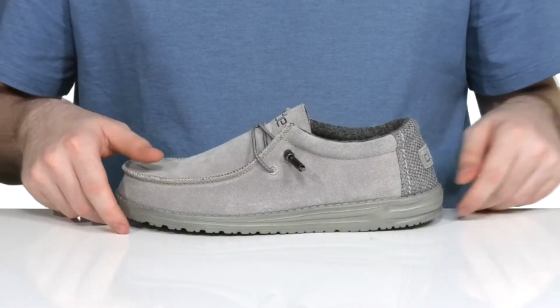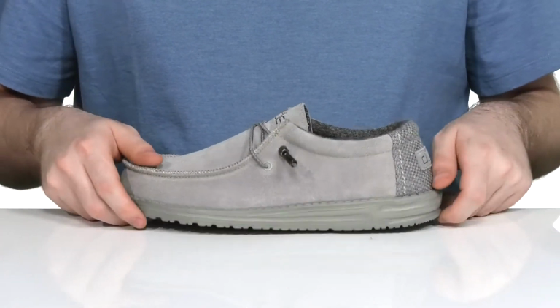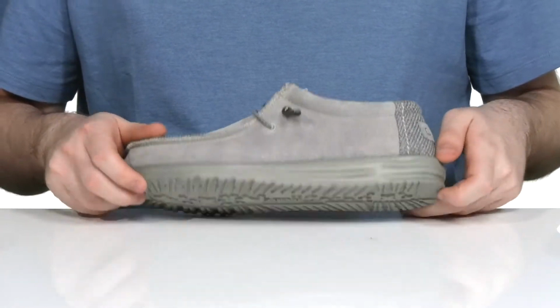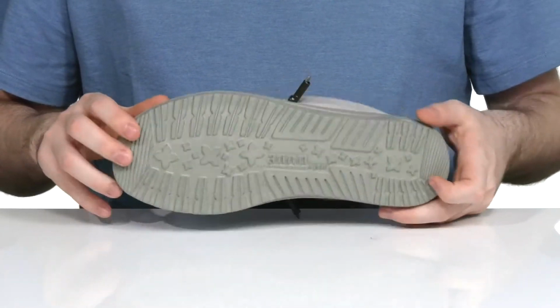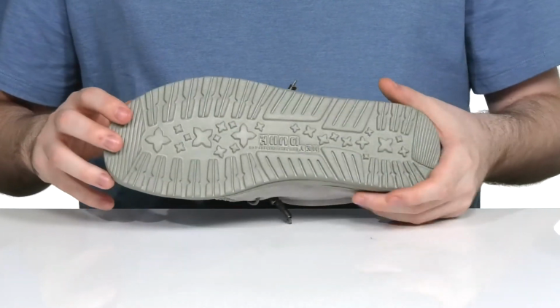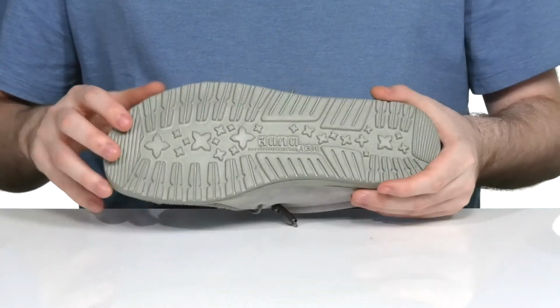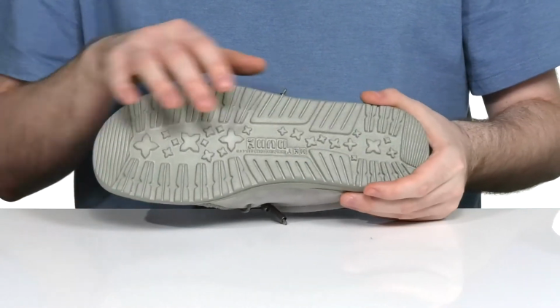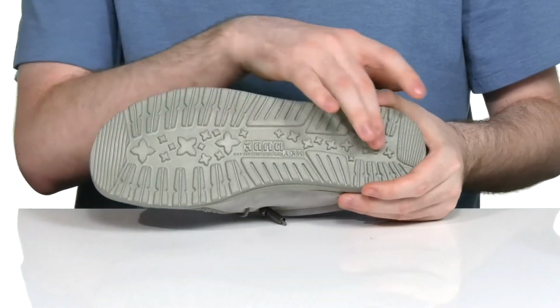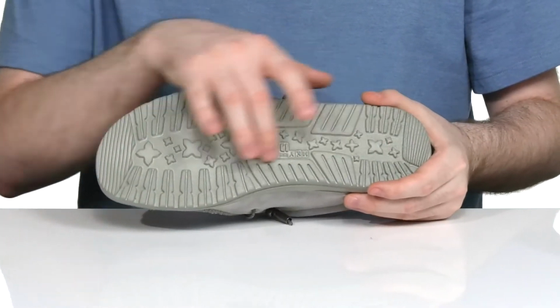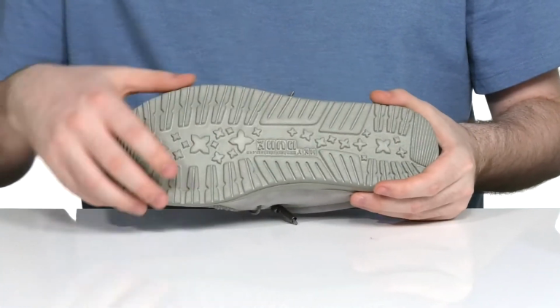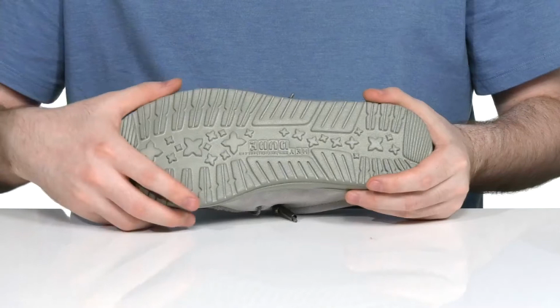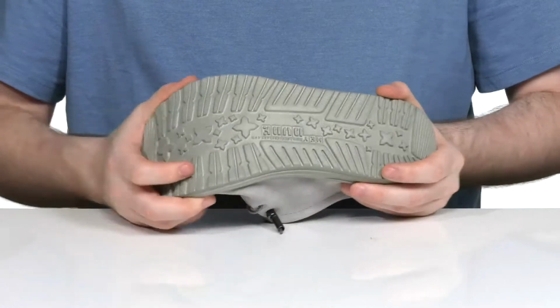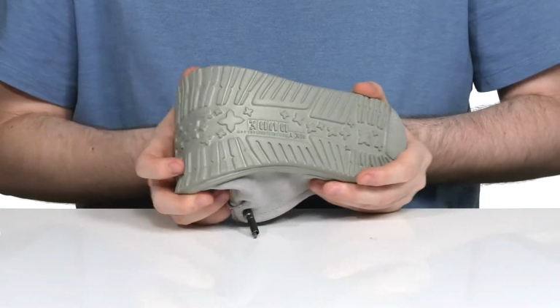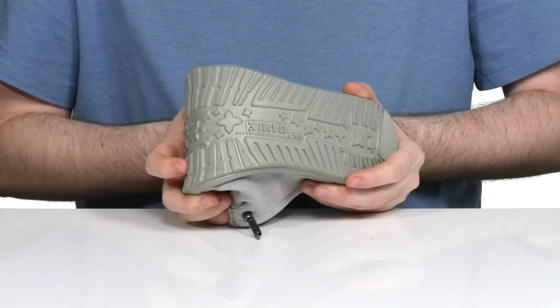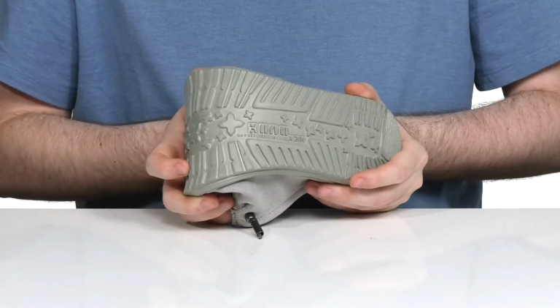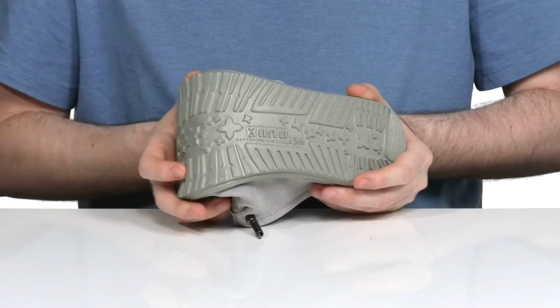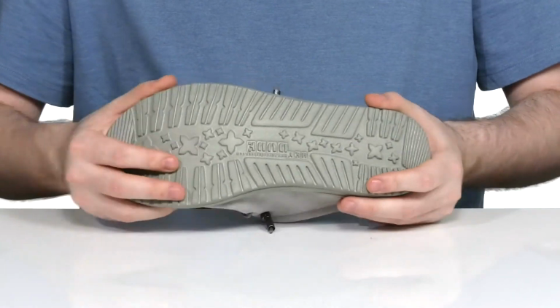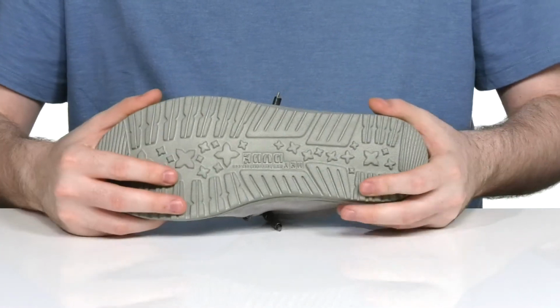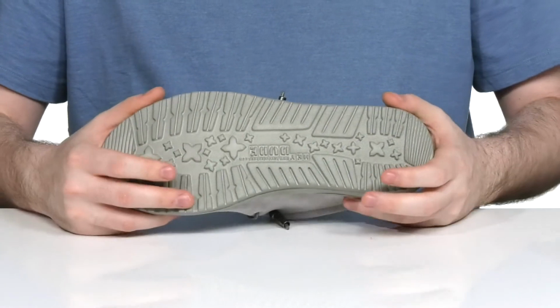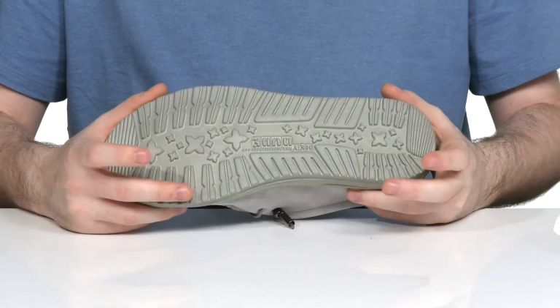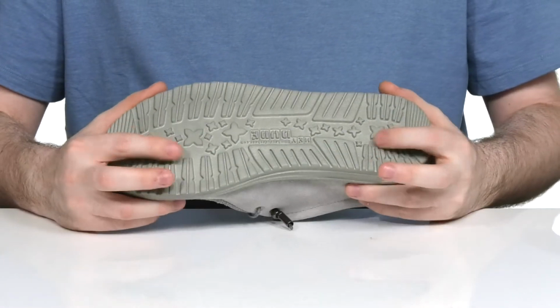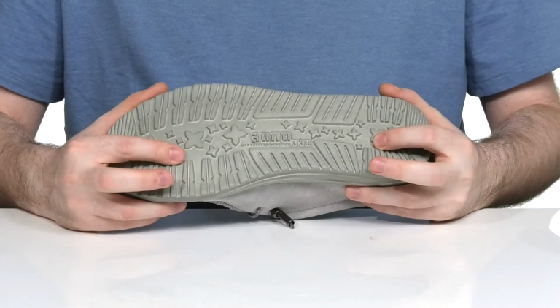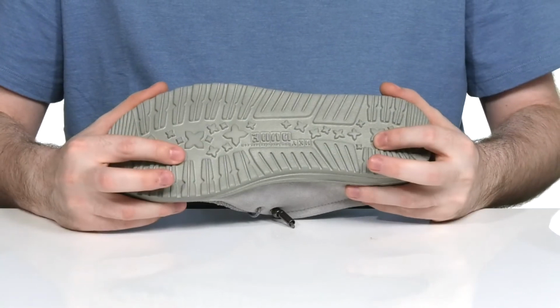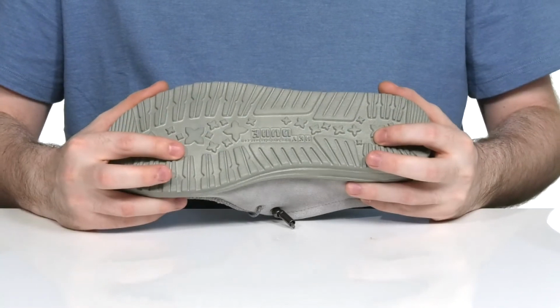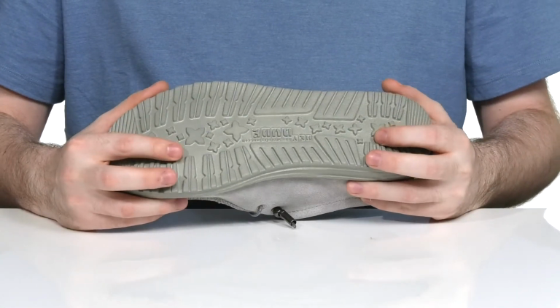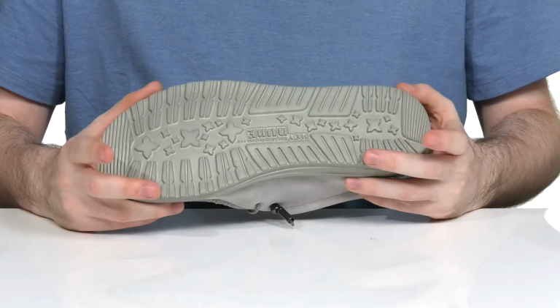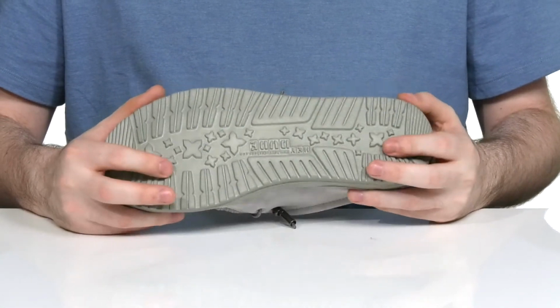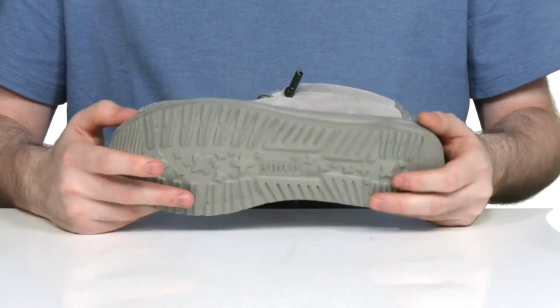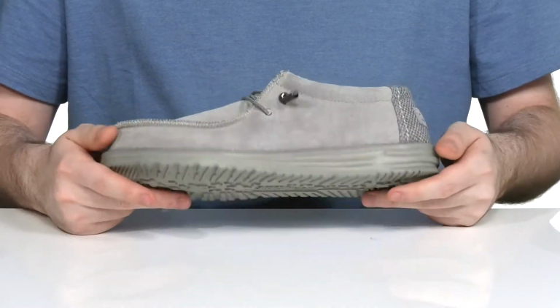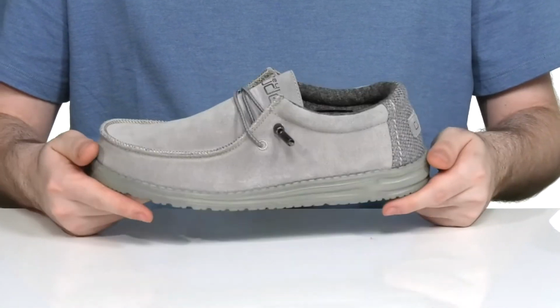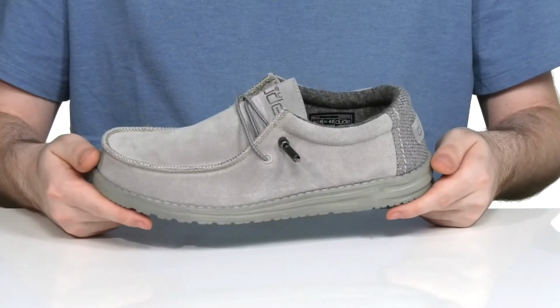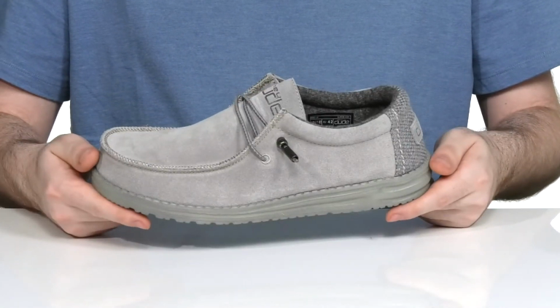Underneath it has an ultralight and super flexible synthetic outsole to keep you on your feet and to keep you going.